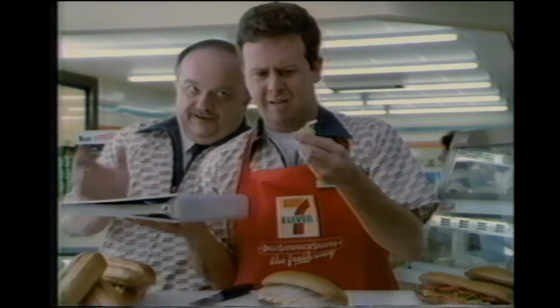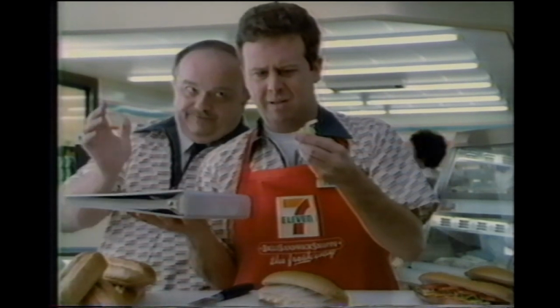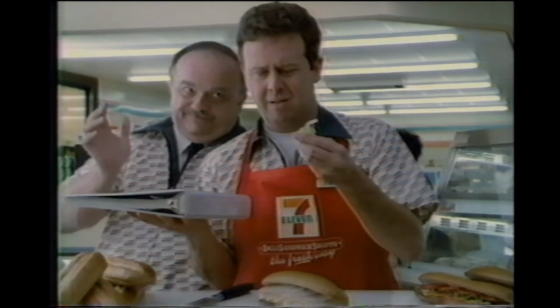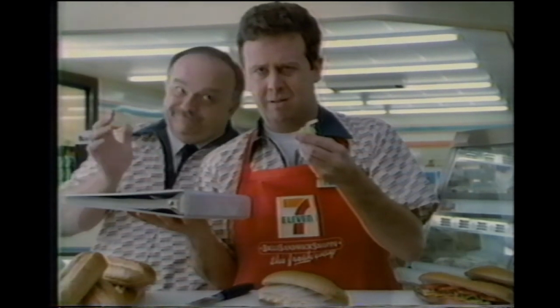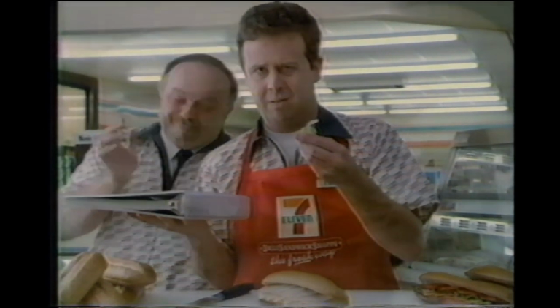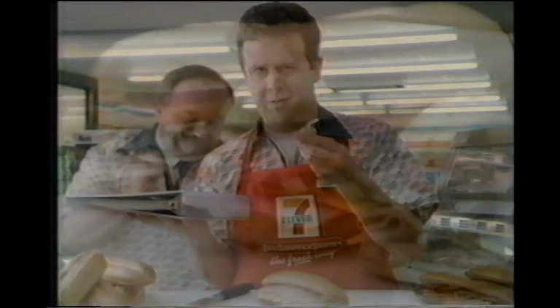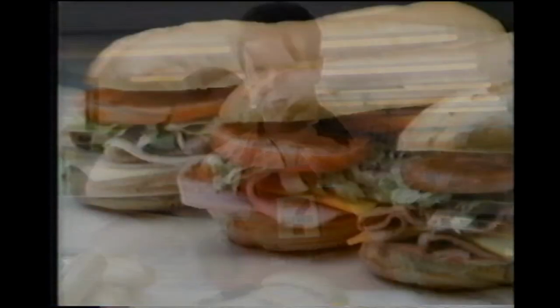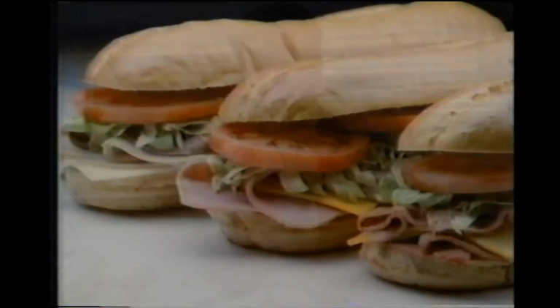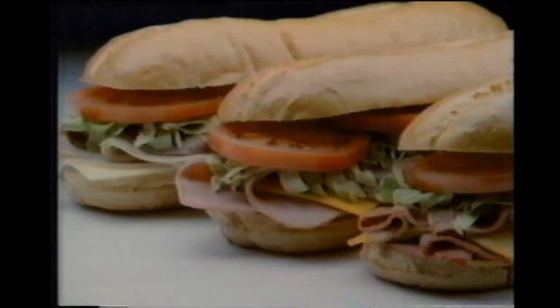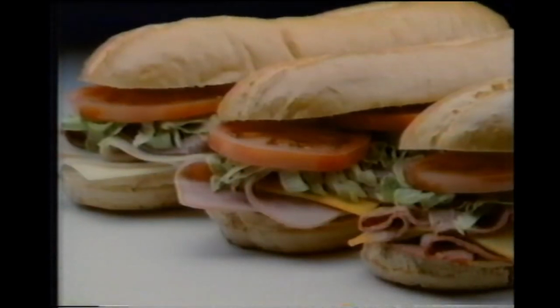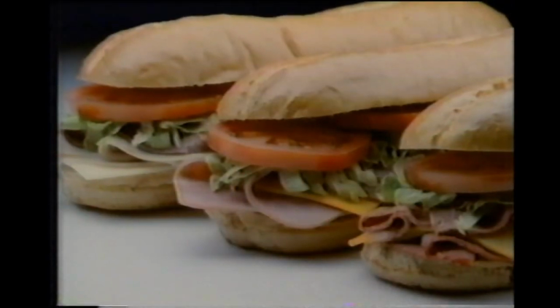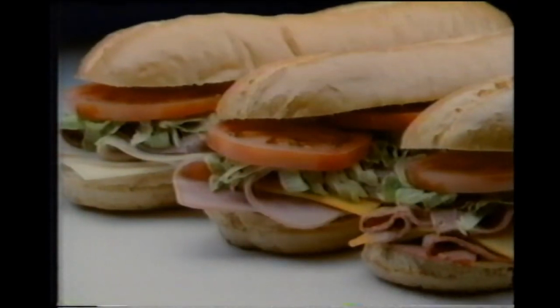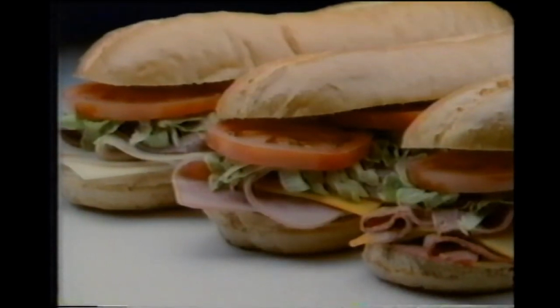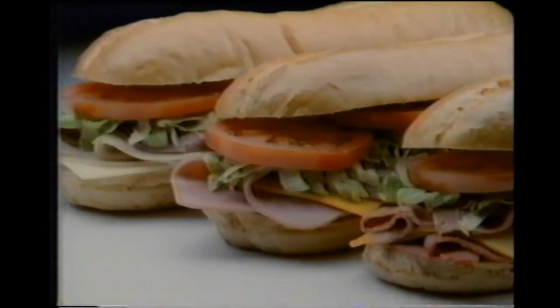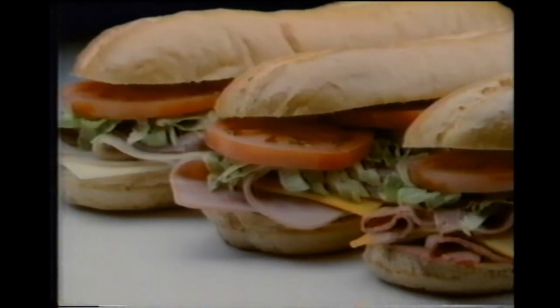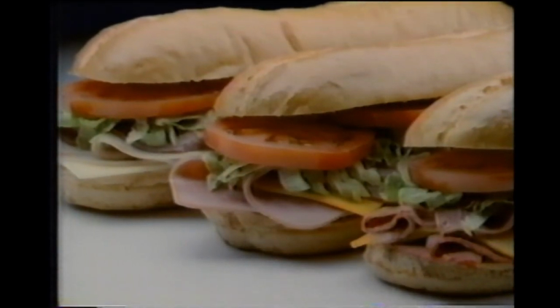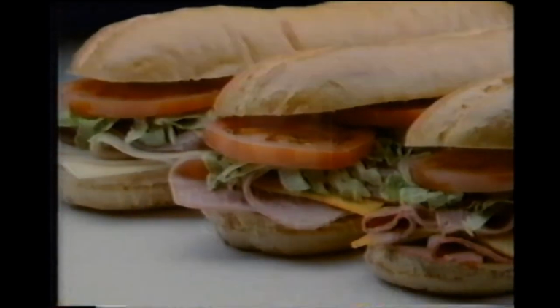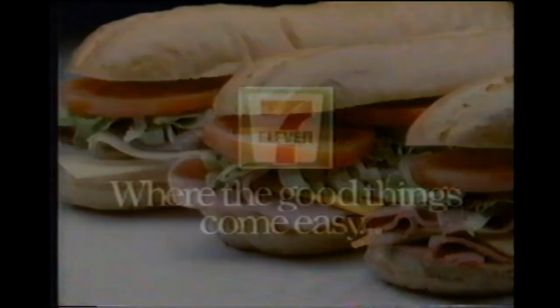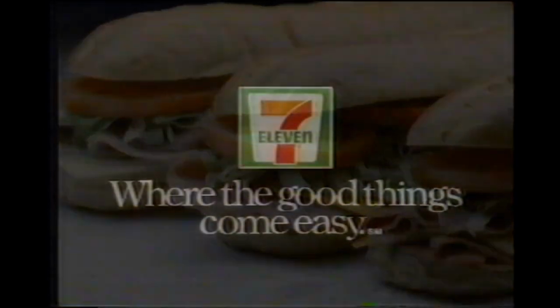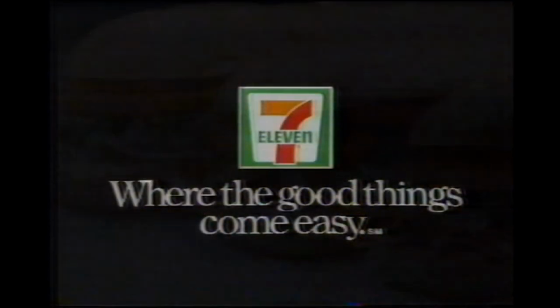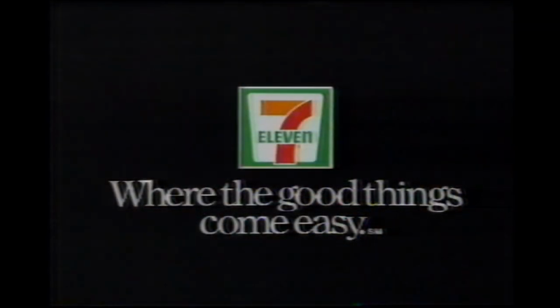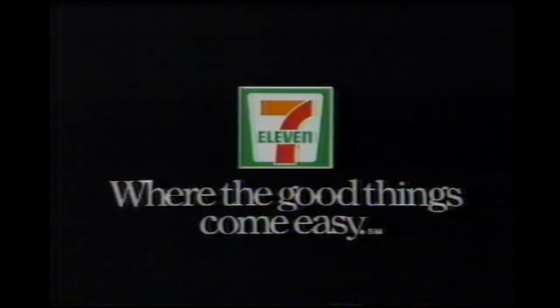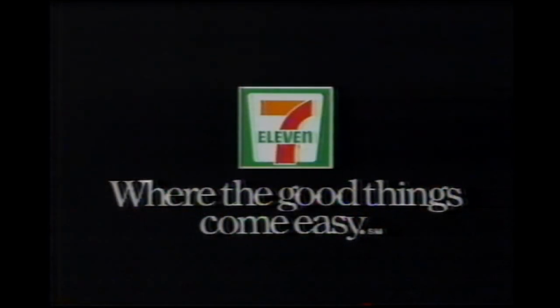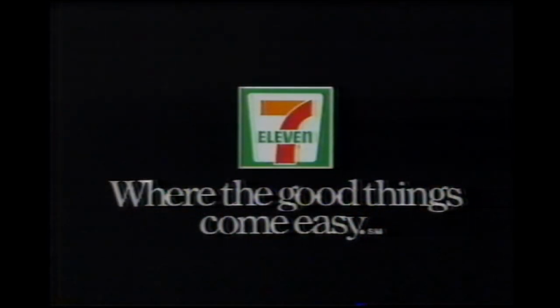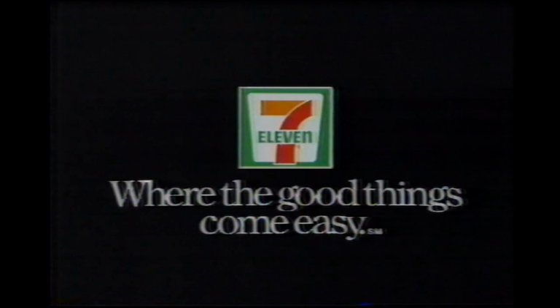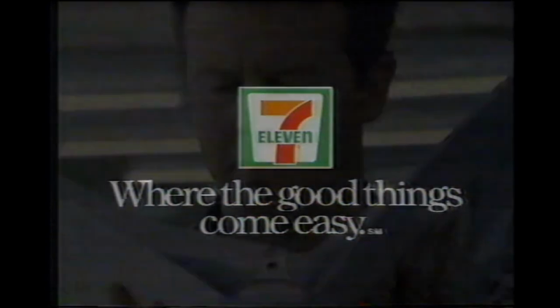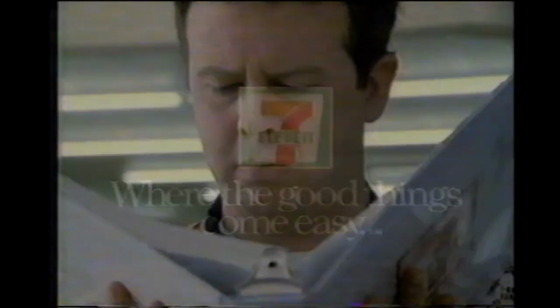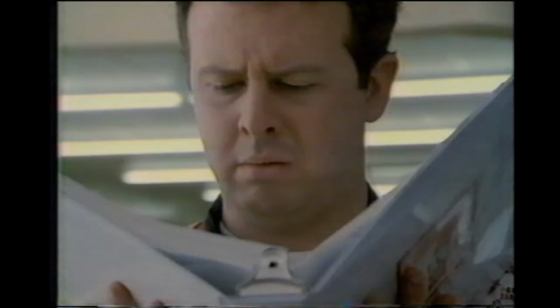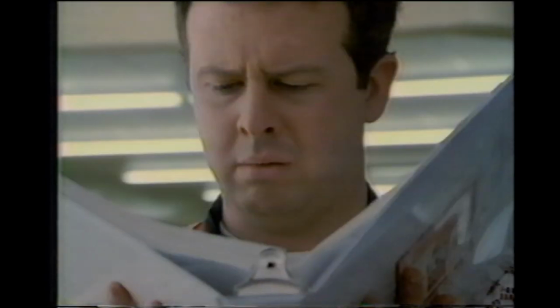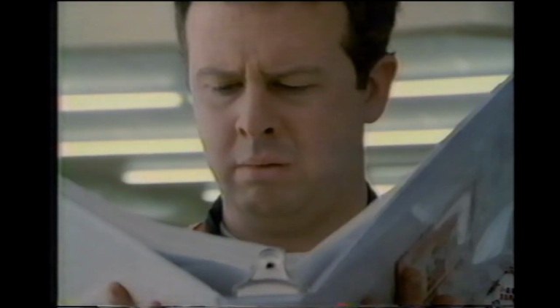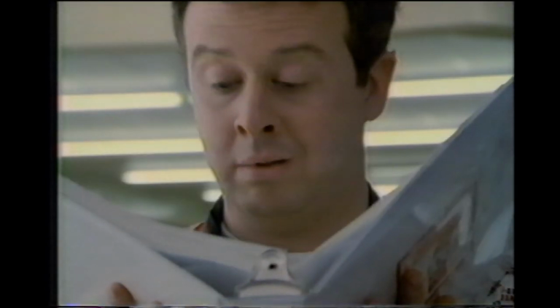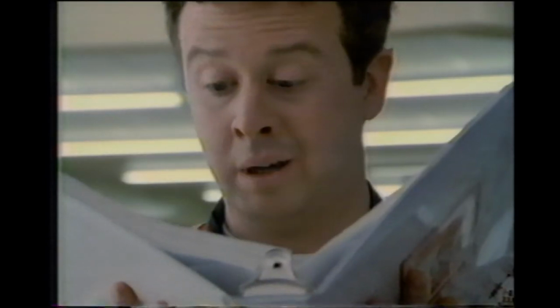Fresh deli sandwiches from today's 7-Eleven, where the good things come easy — for you at least. Lettuce.